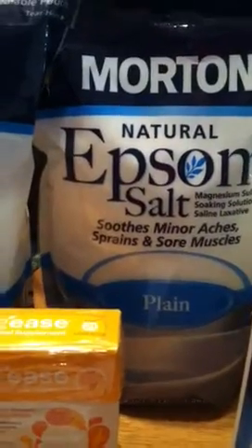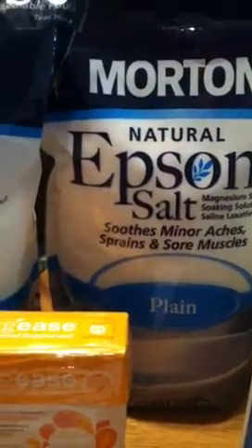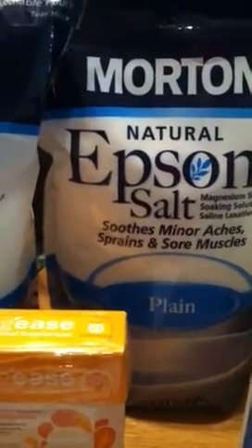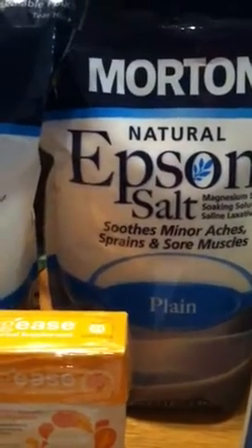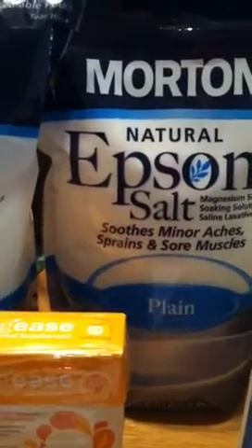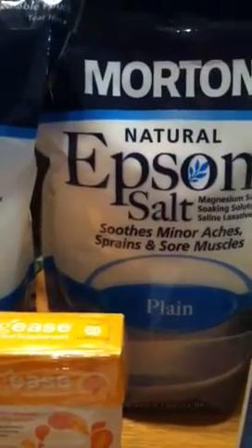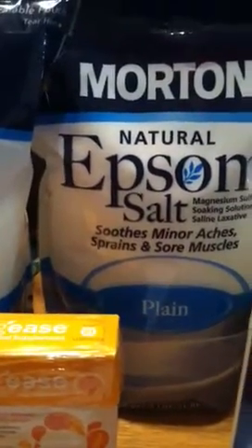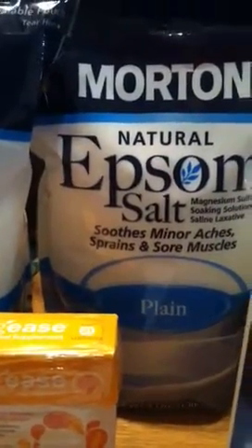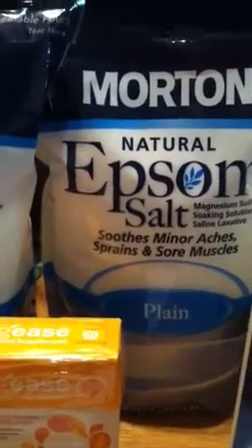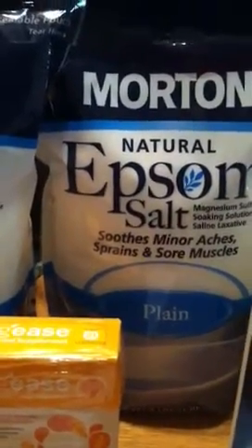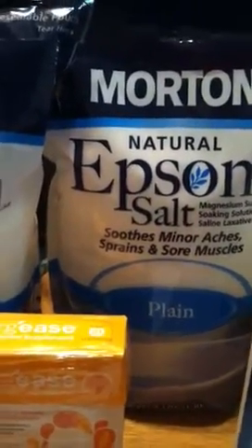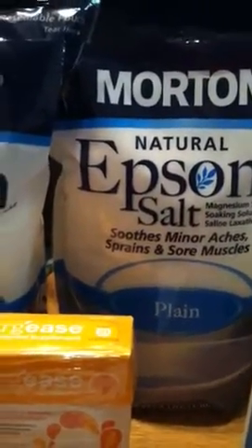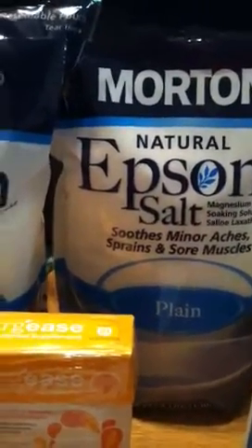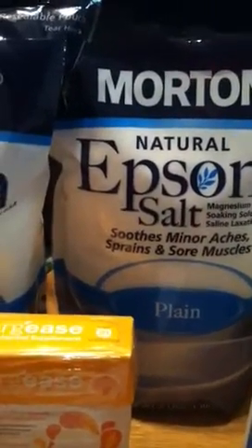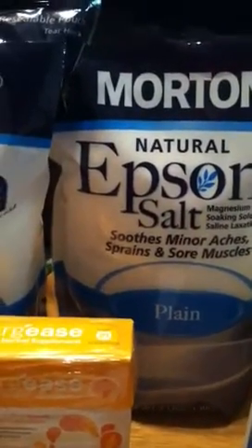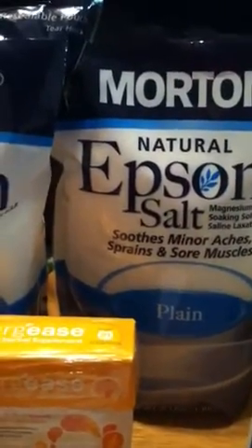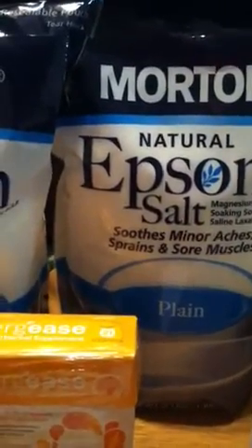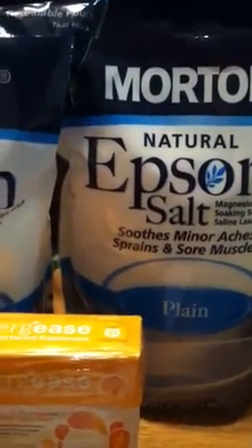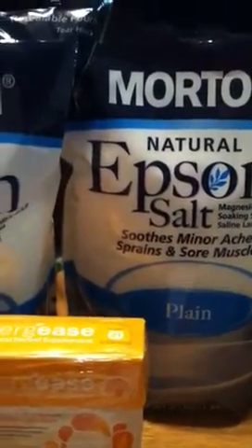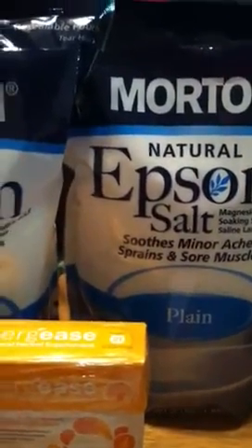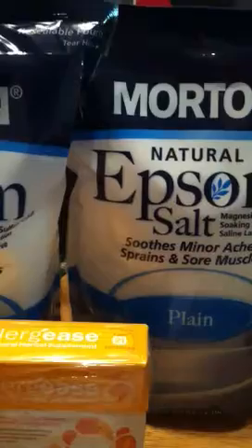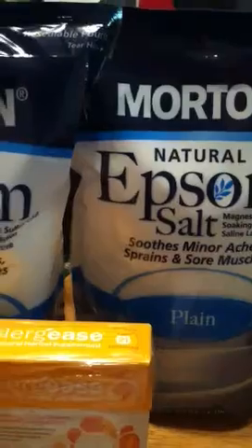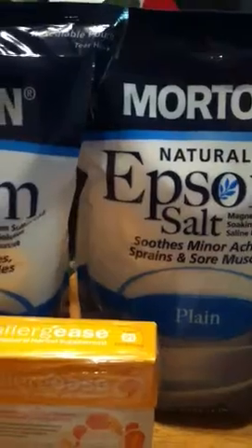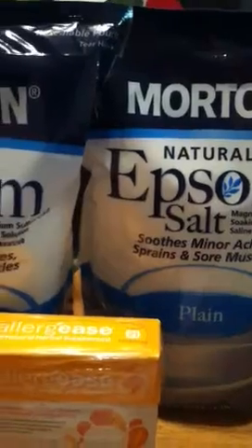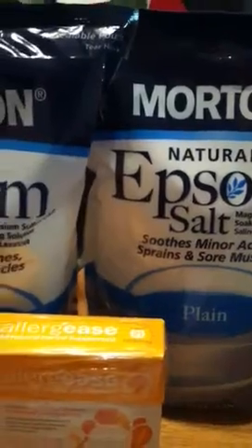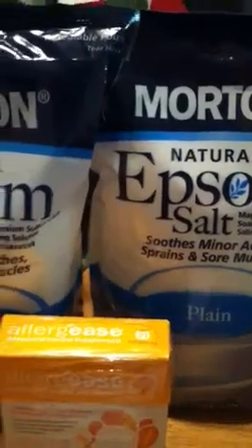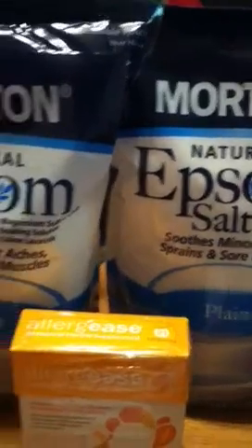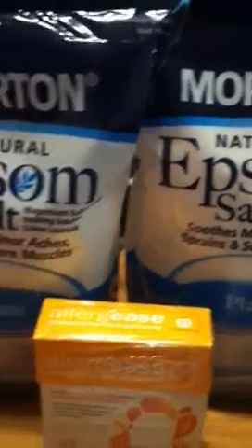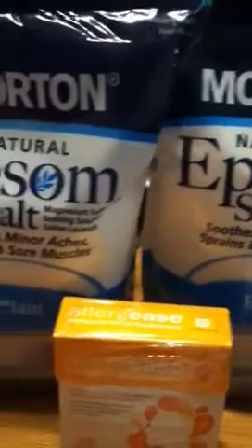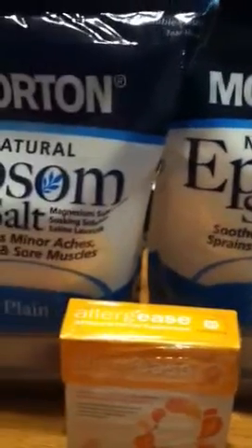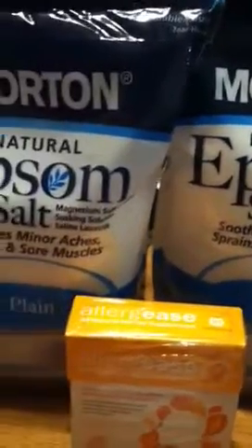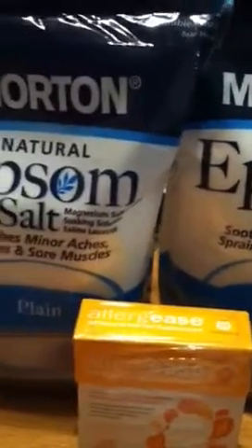I'll use it probably next week. So that's what I did at Walgreens.